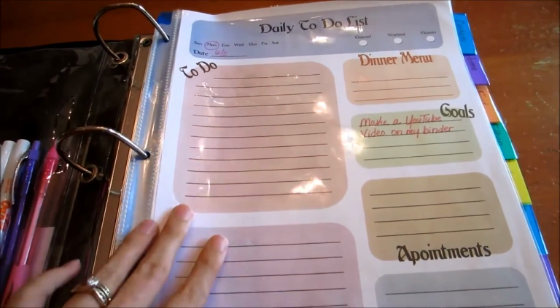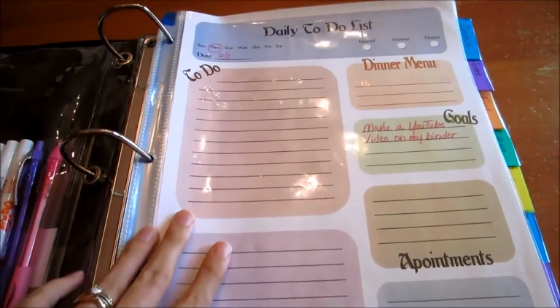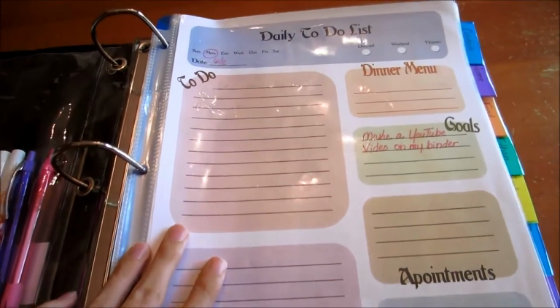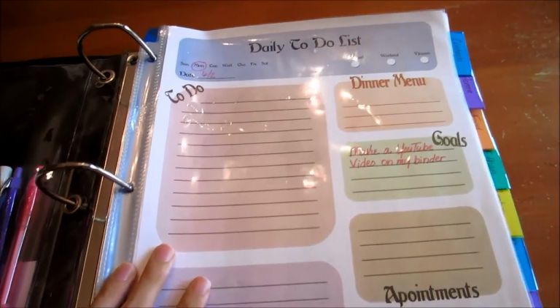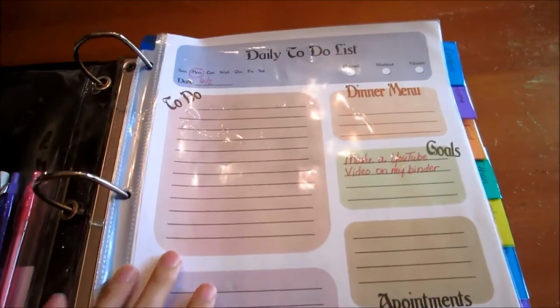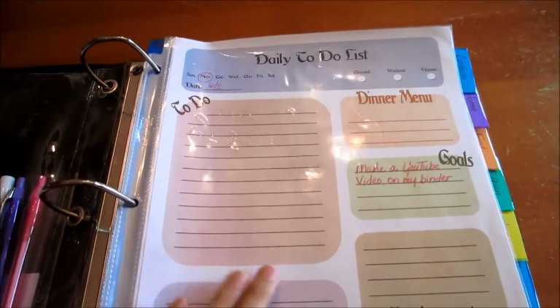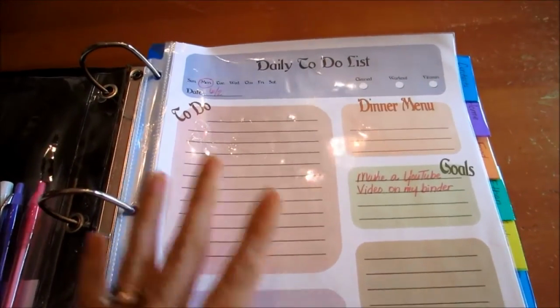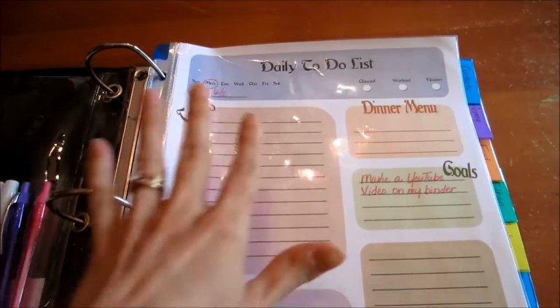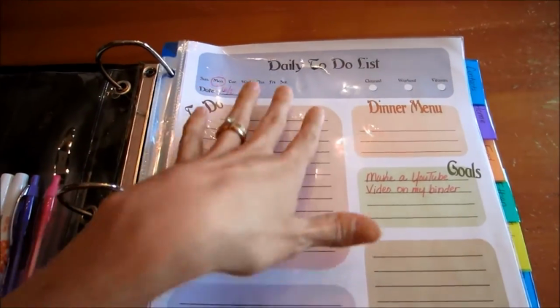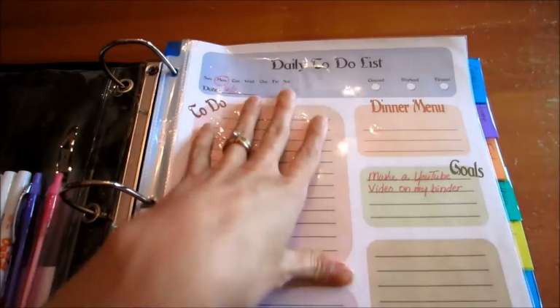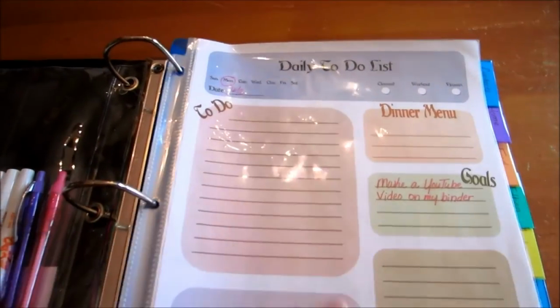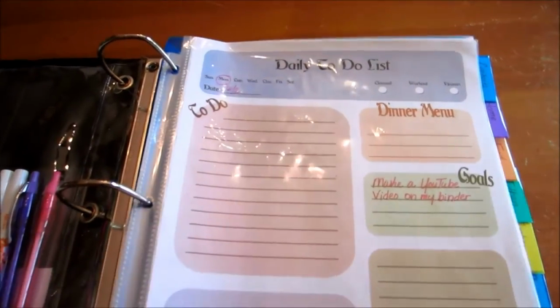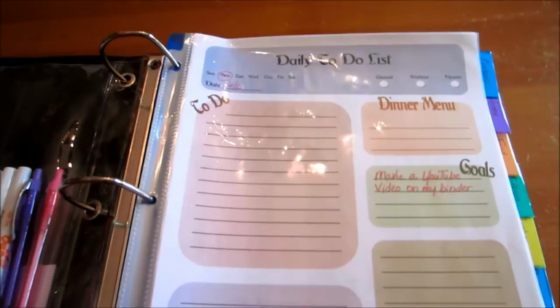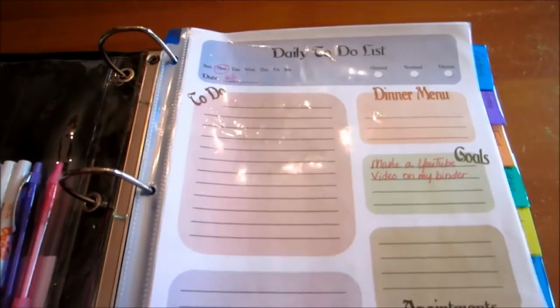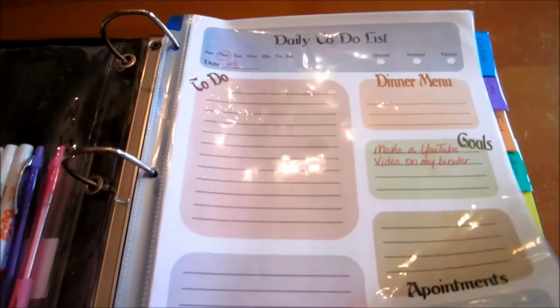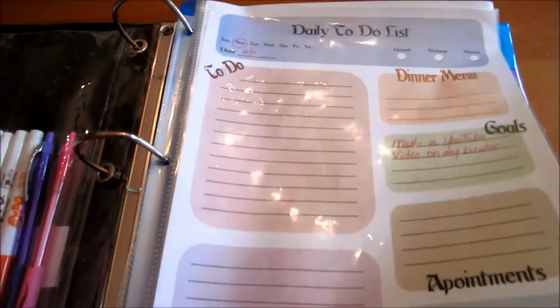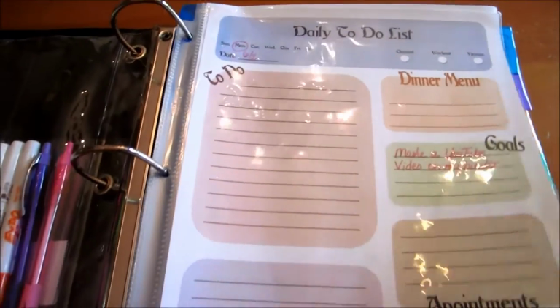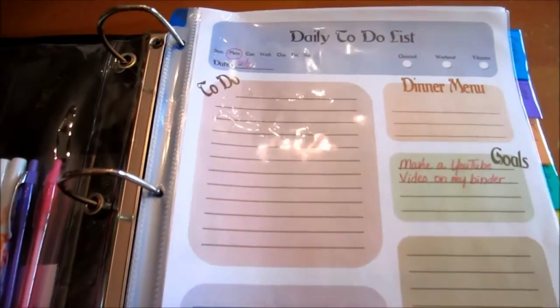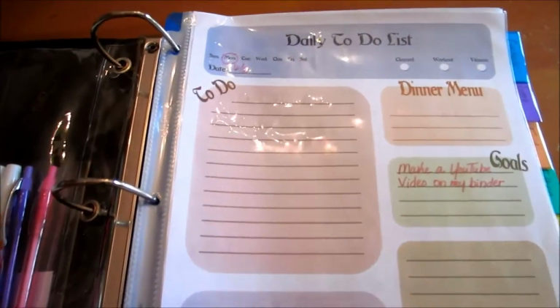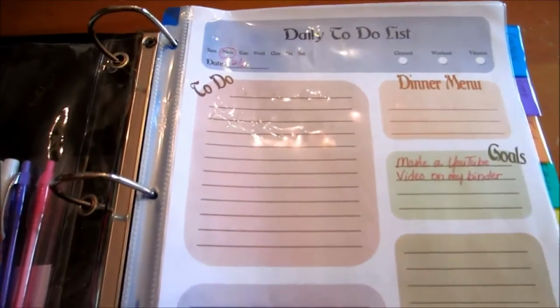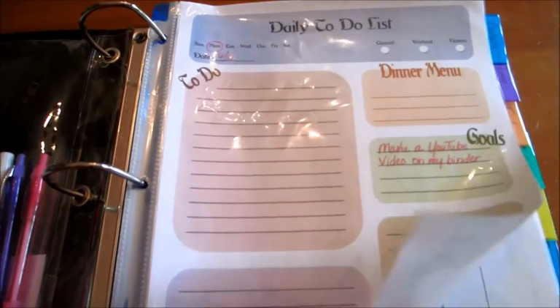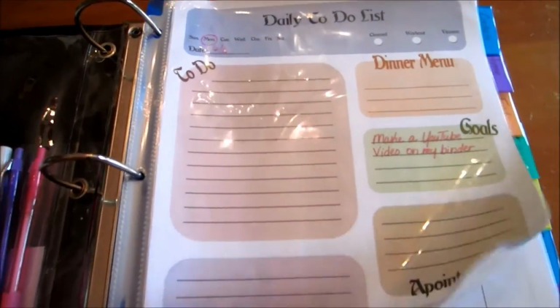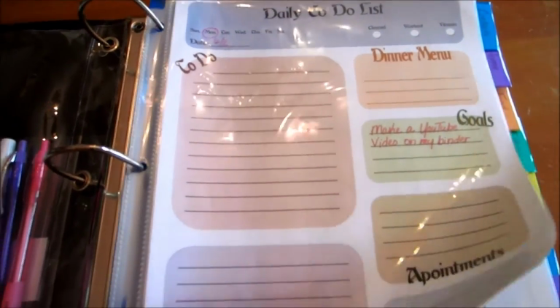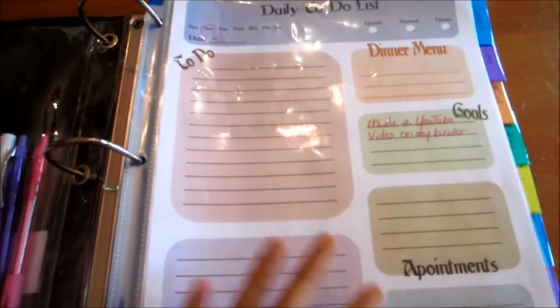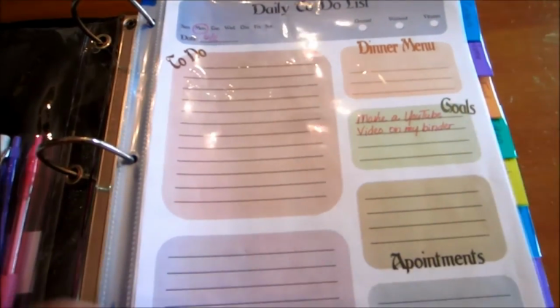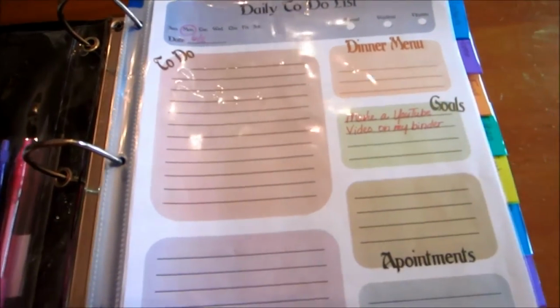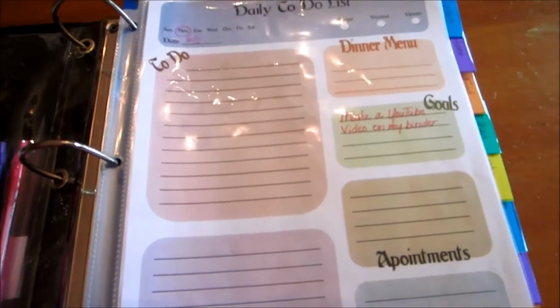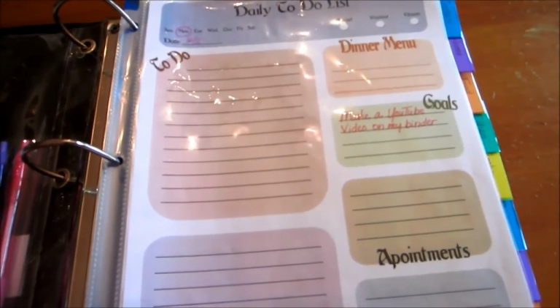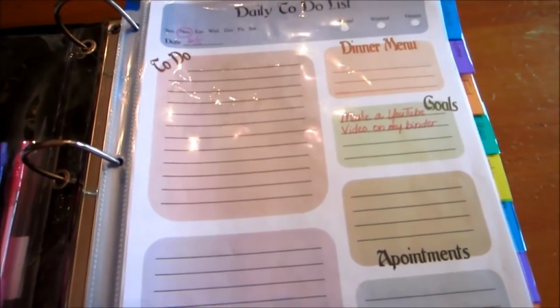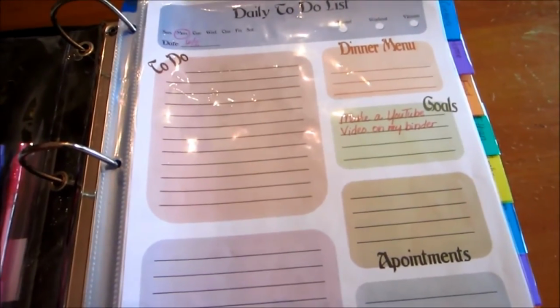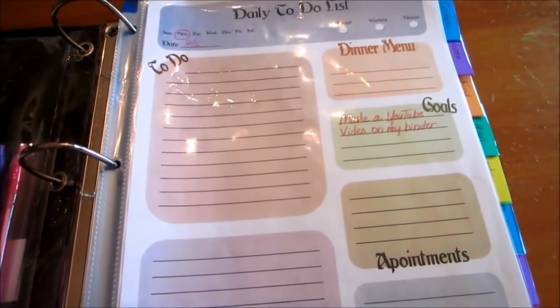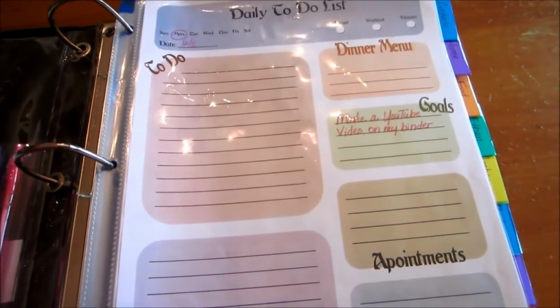The reason I have dry erase markers is that every one of these papers is in a protective sleeve, and I can take the dry erase marker and write on it, then when I'm done I can wipe it off and use it another day. That way it saves me from having to print out a page every day — it saves on paper and on printer ink. I'm also thinking about putting some Post-its in here and maybe a small calculator. I did make all these sheets myself — I'm so proud.